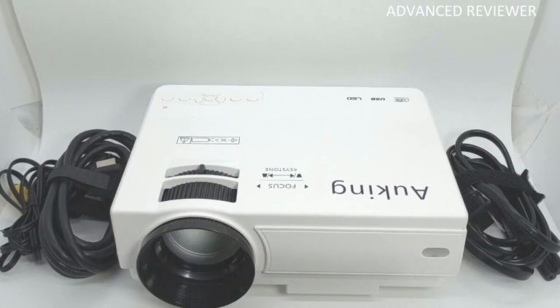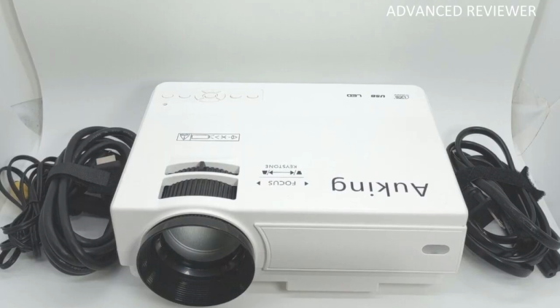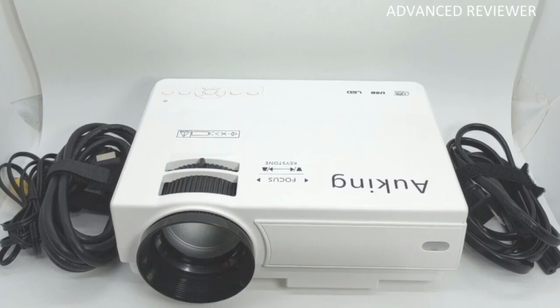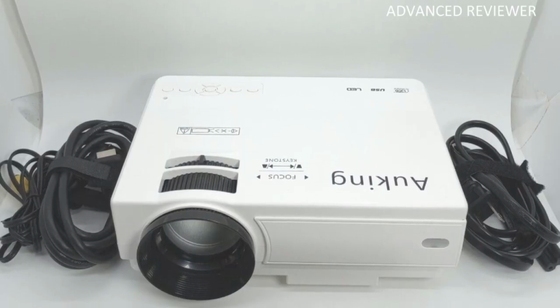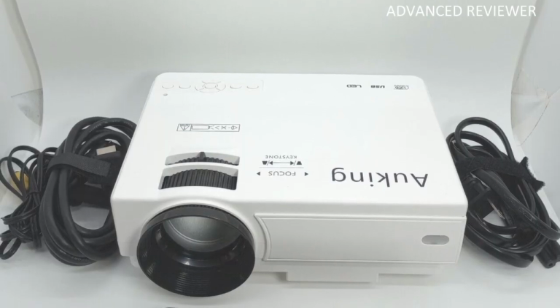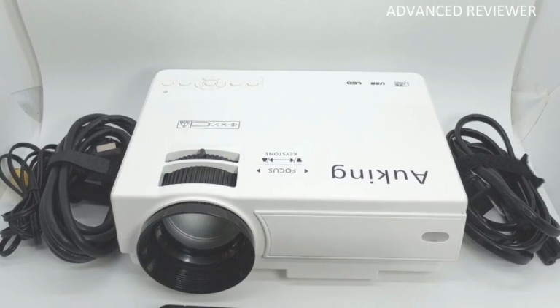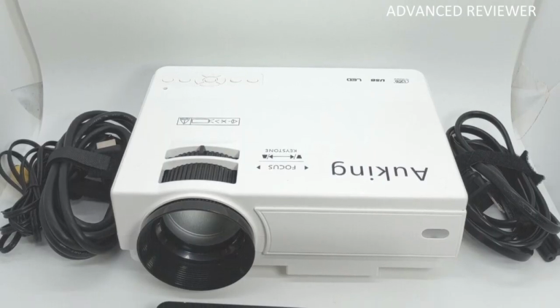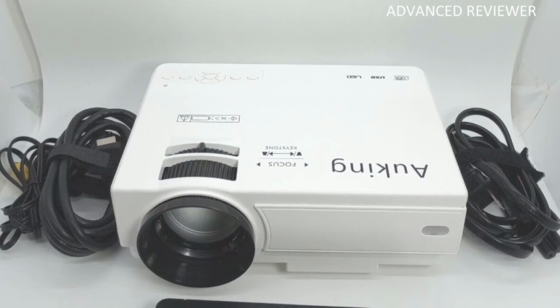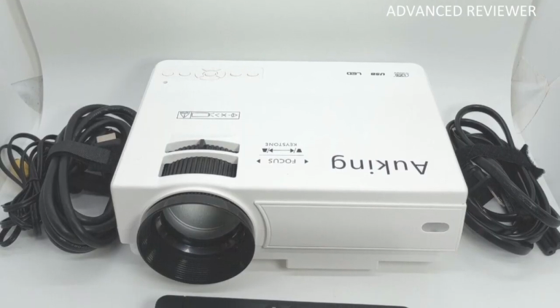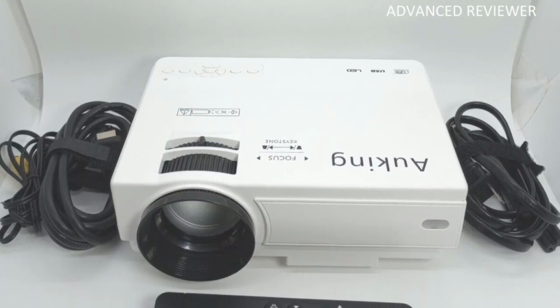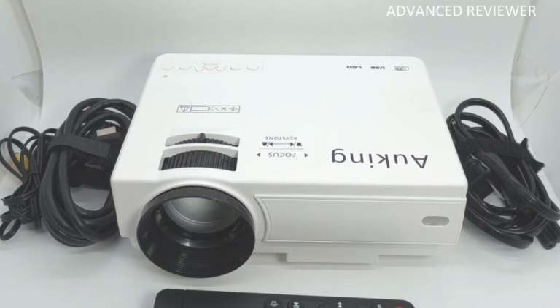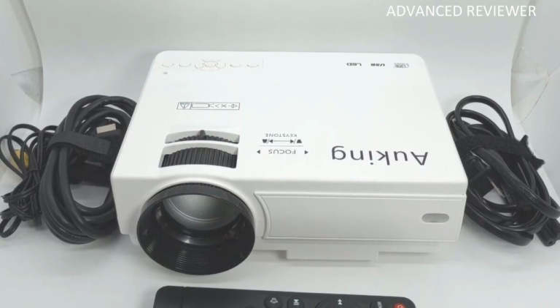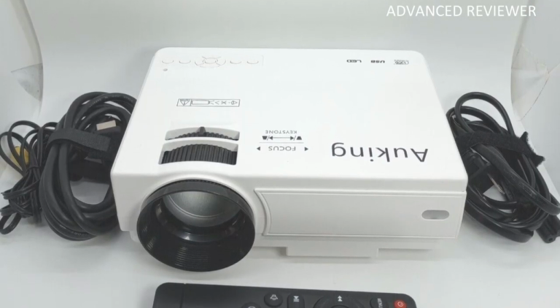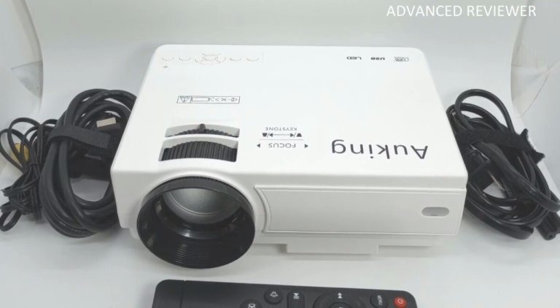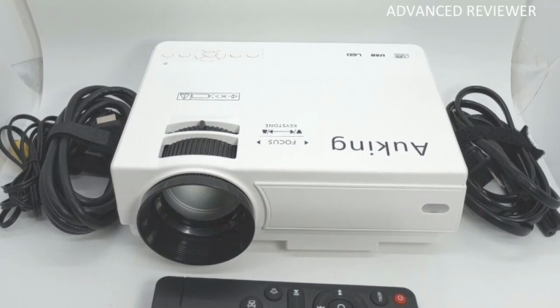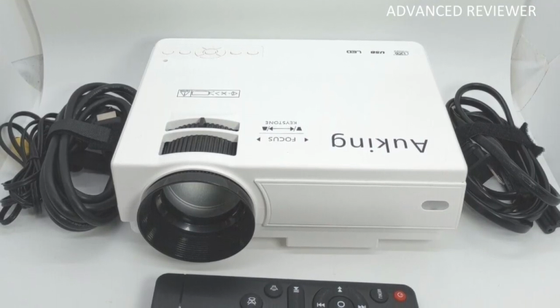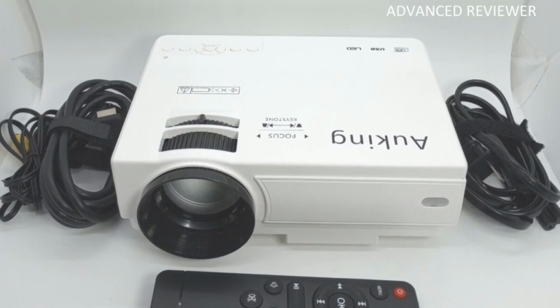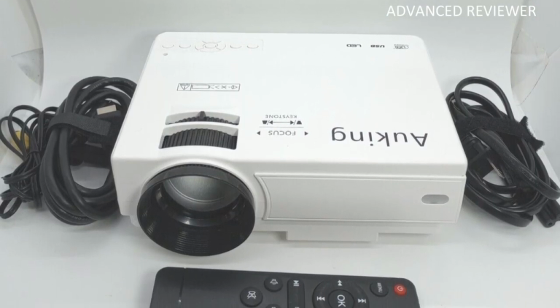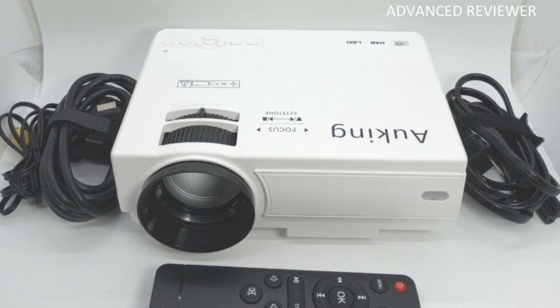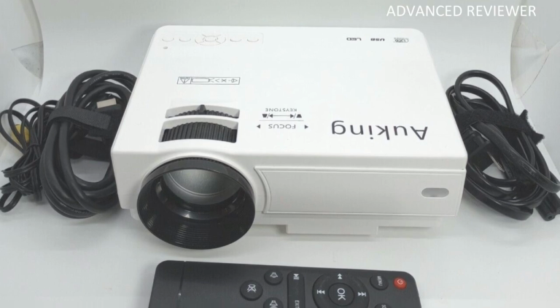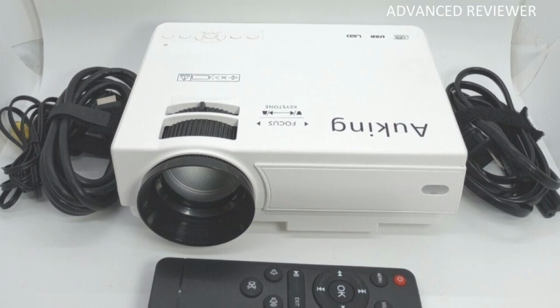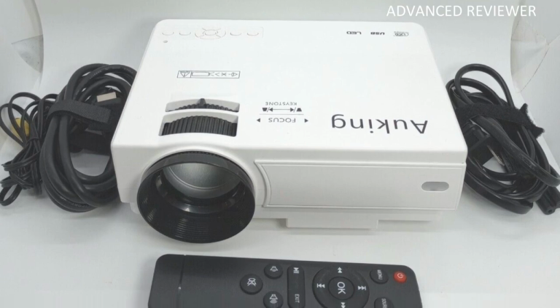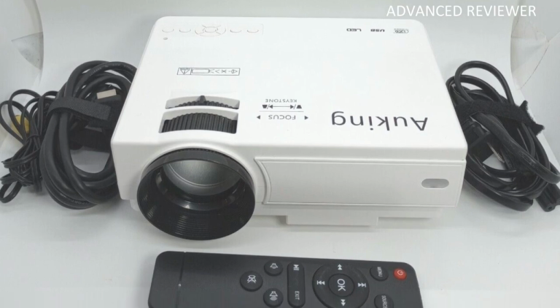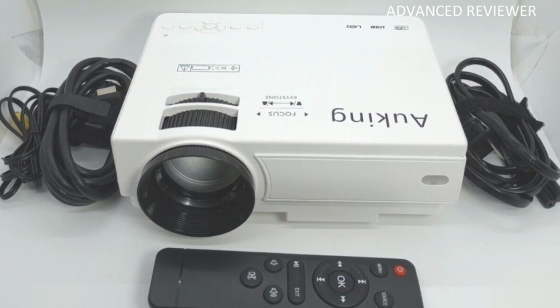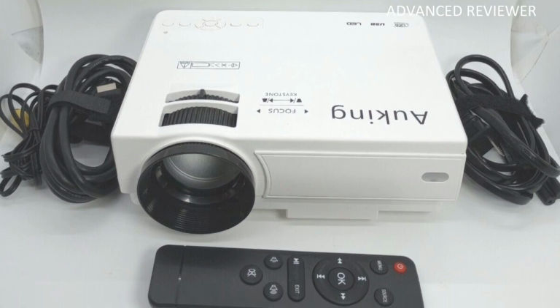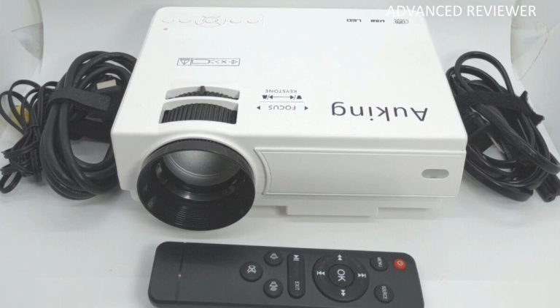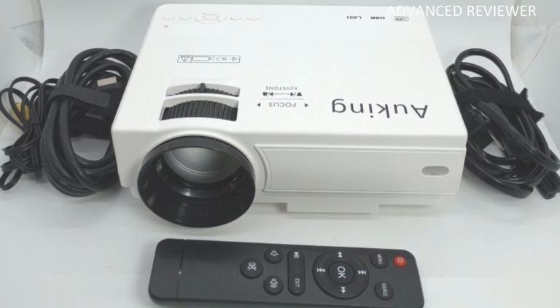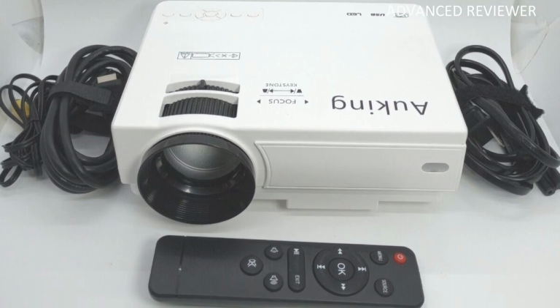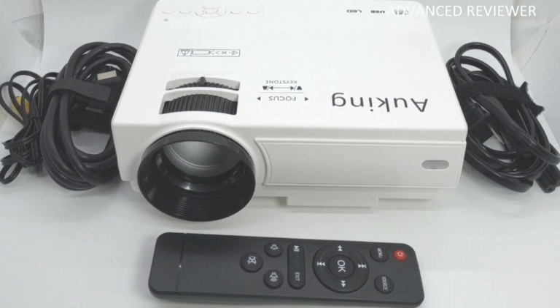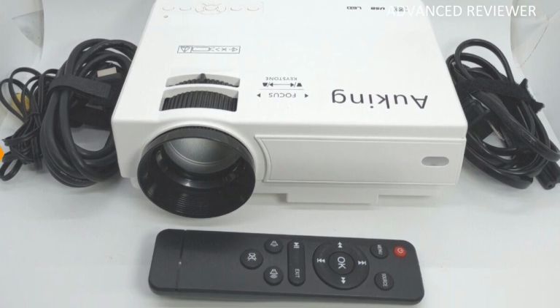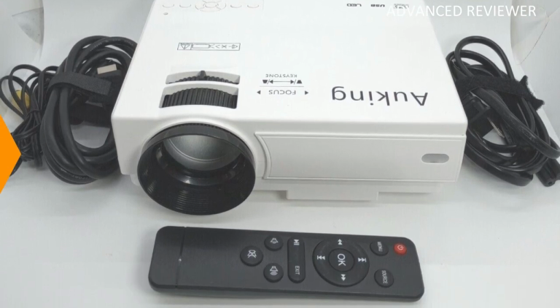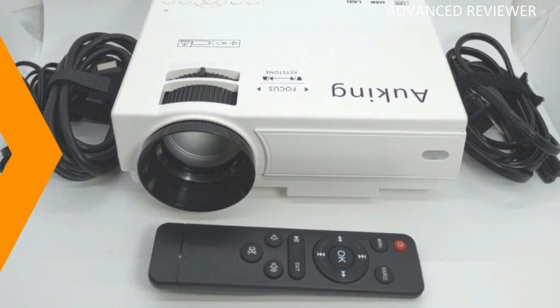The LCD technology gives a clear image, and the two-year warranty backs the whole unit.